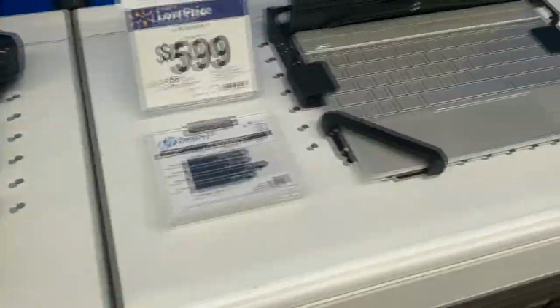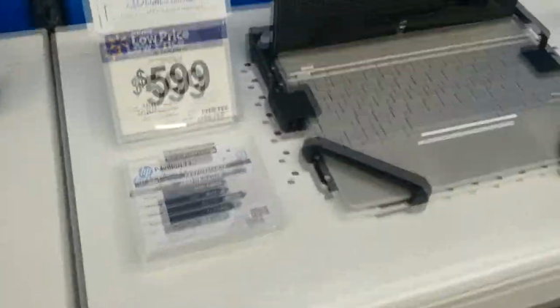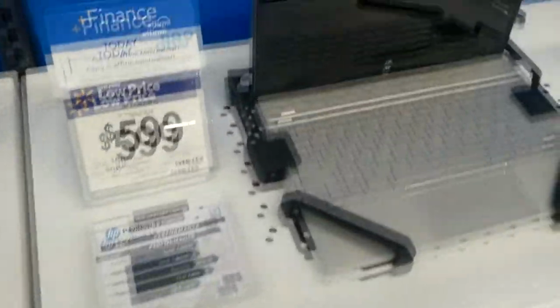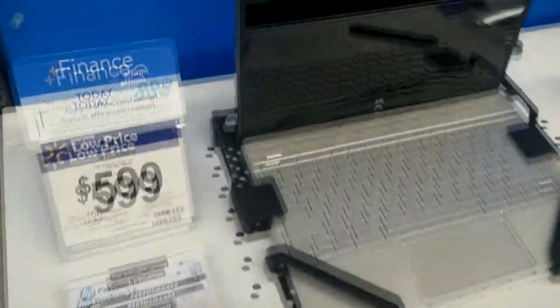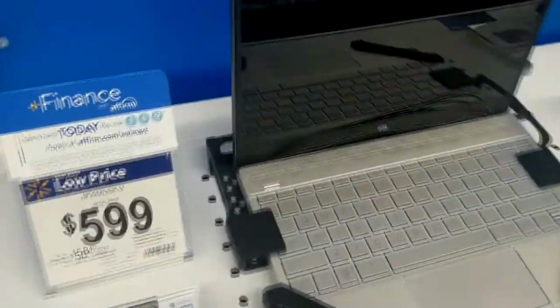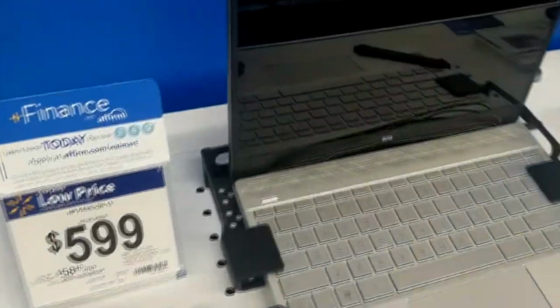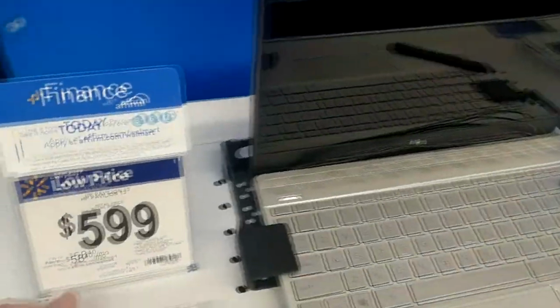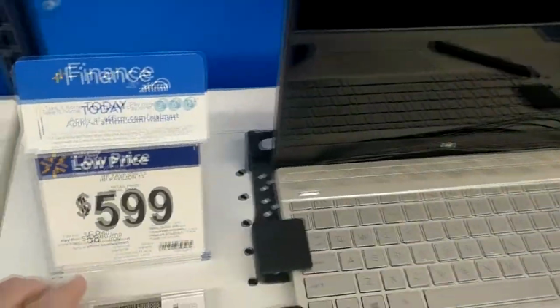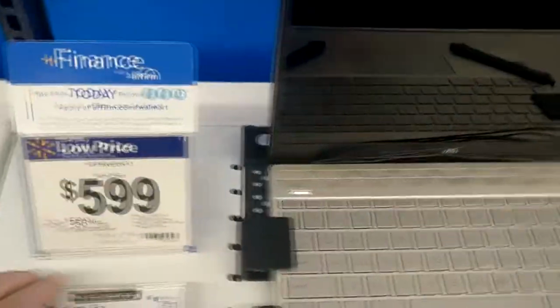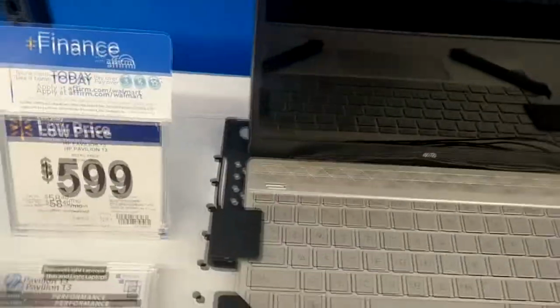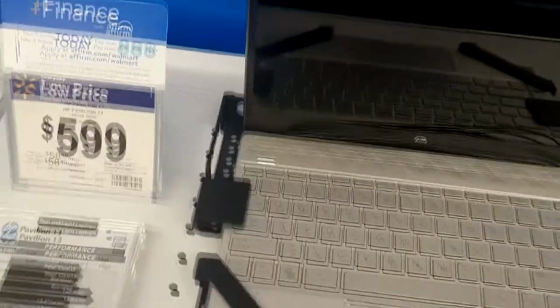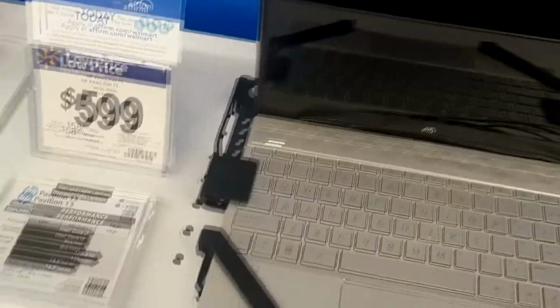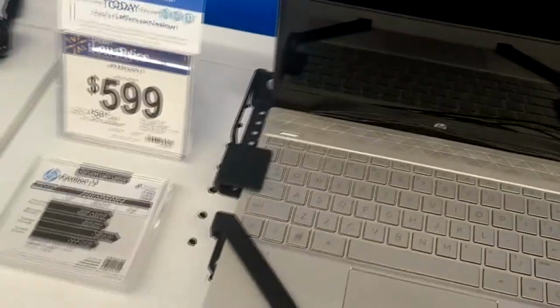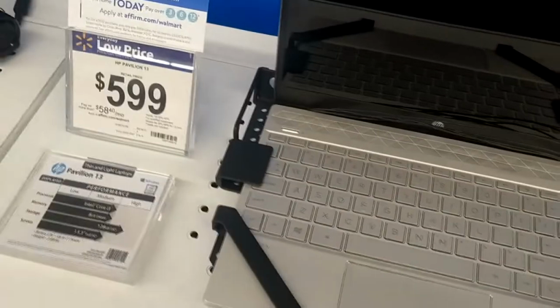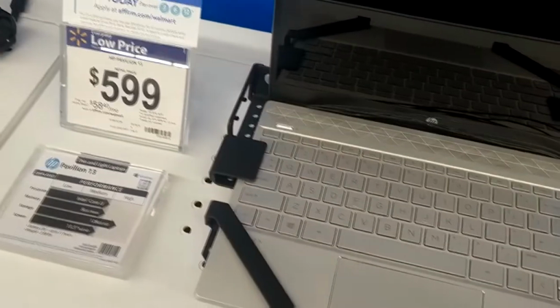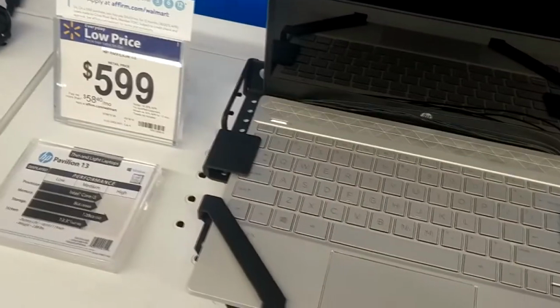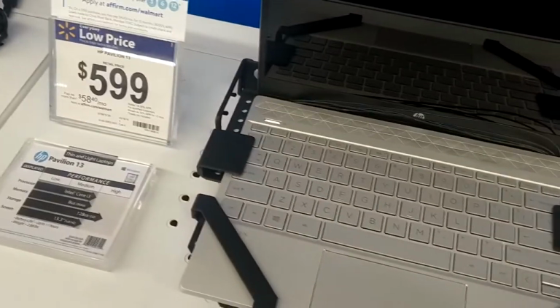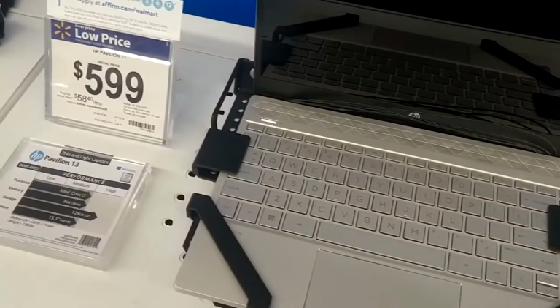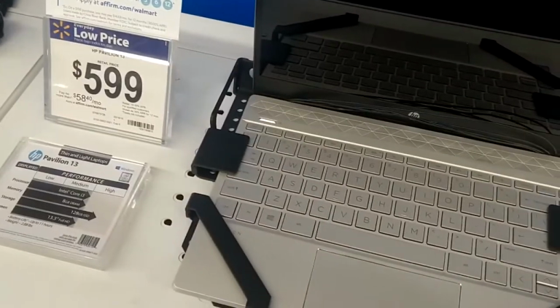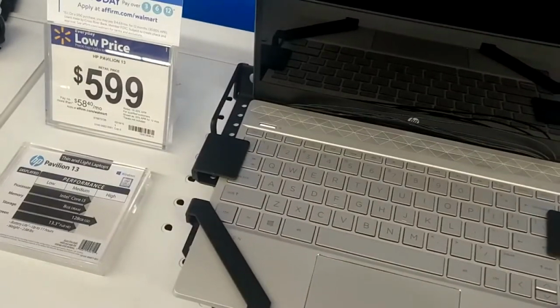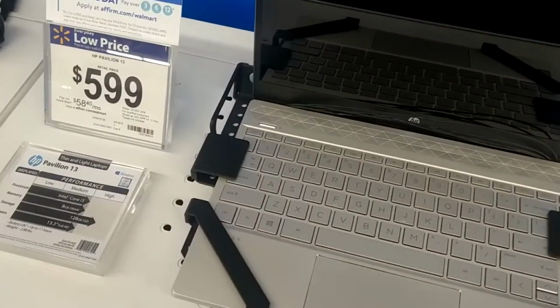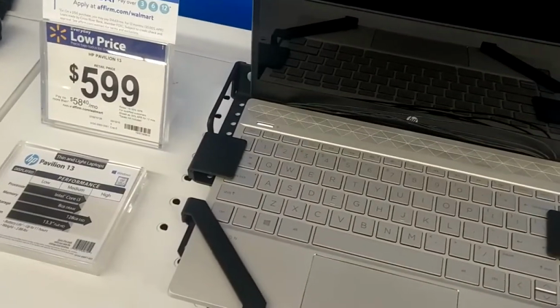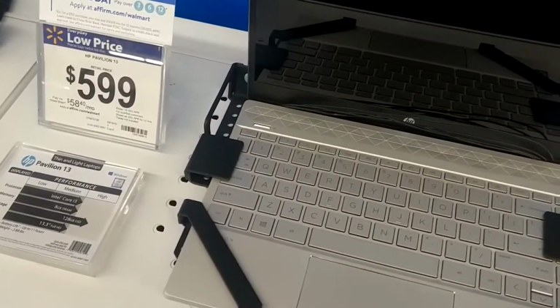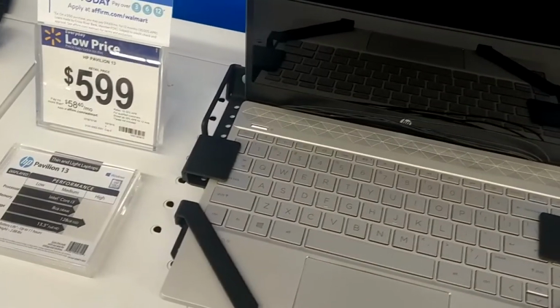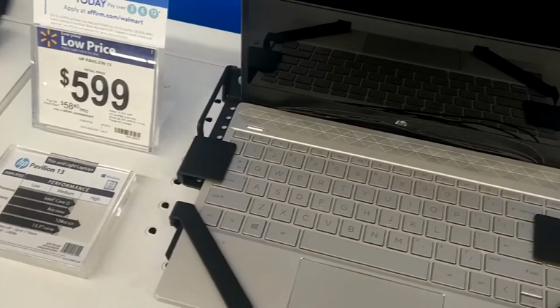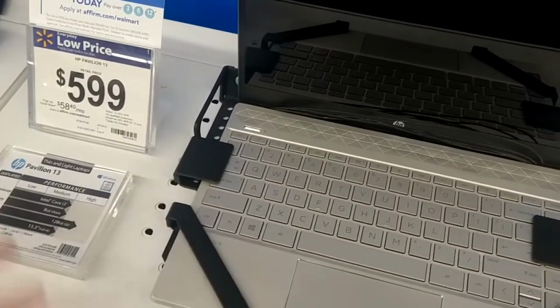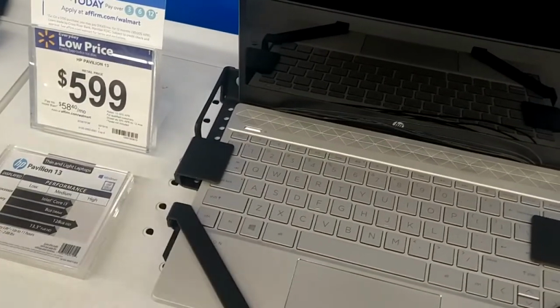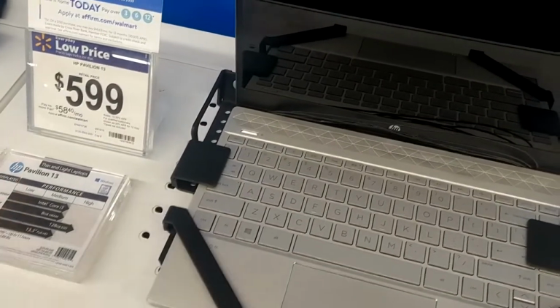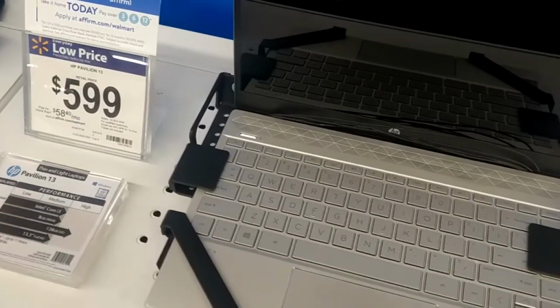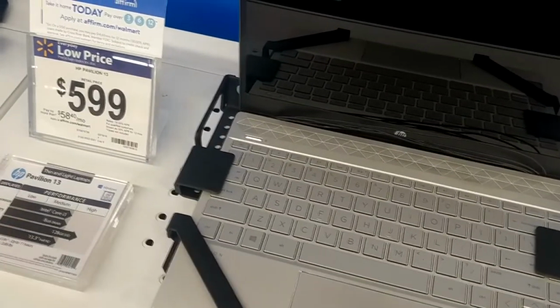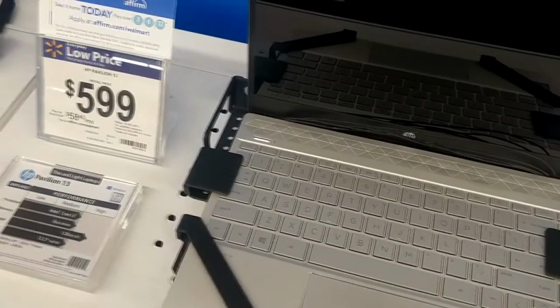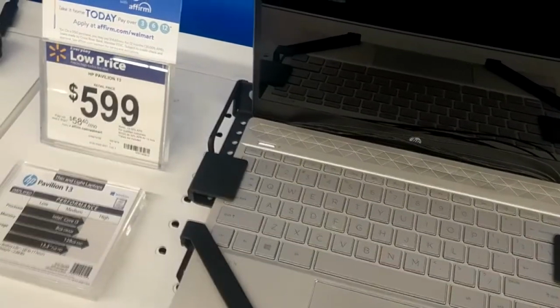And we're getting into a lot better machine here — i3, 8GB RAM, 128GB SSD. $600.